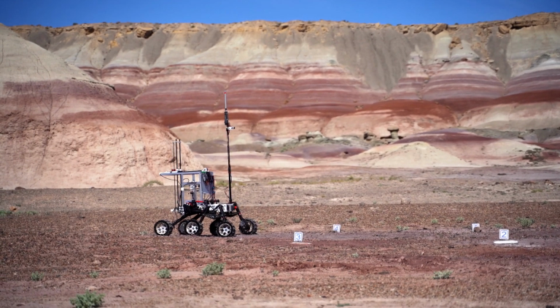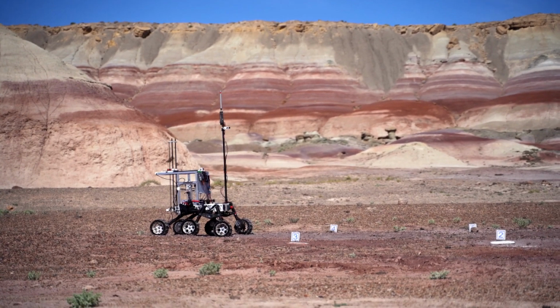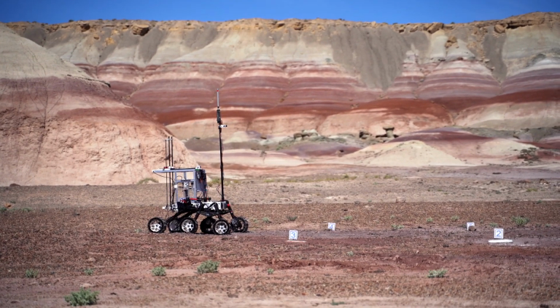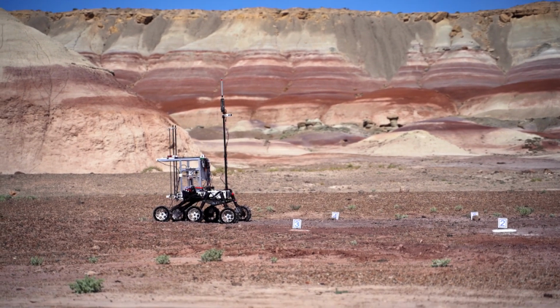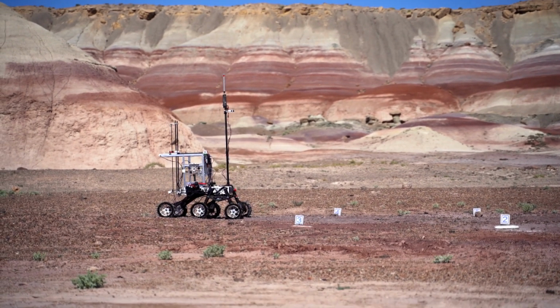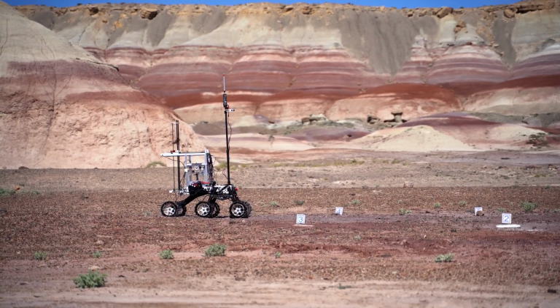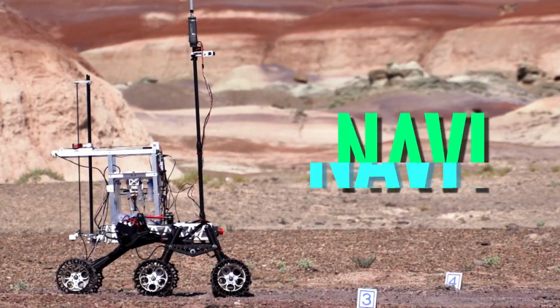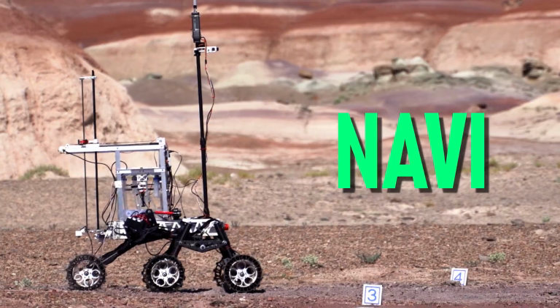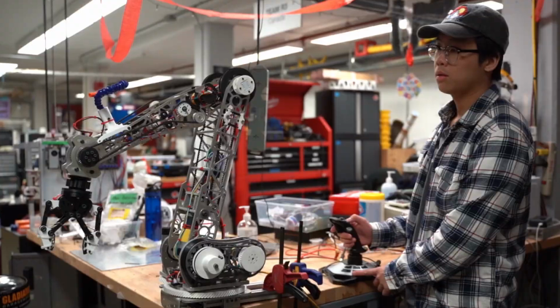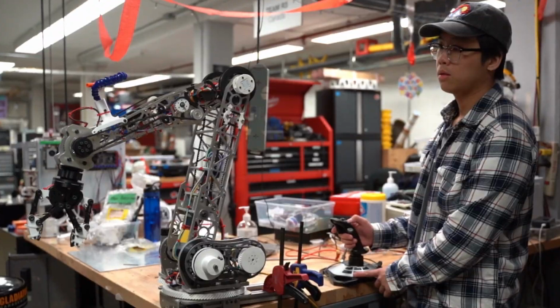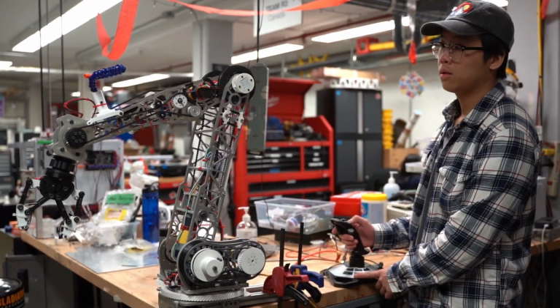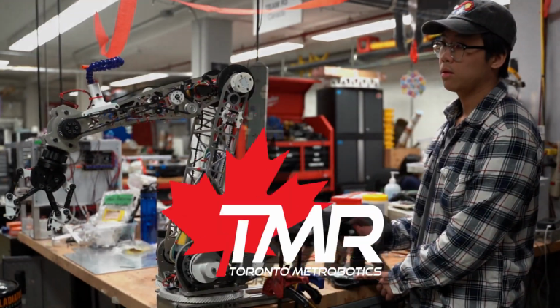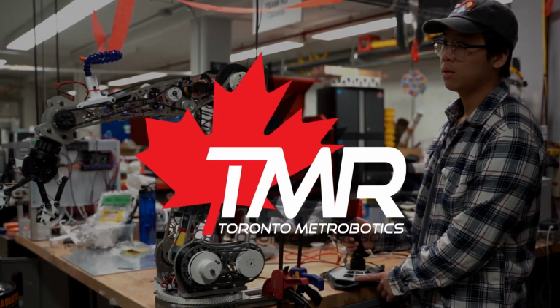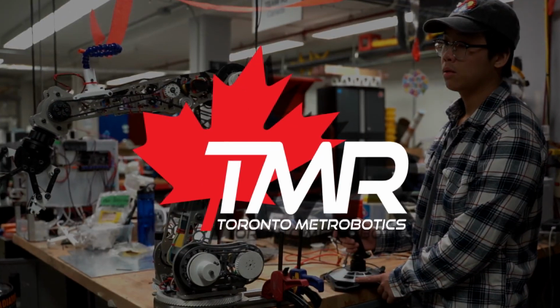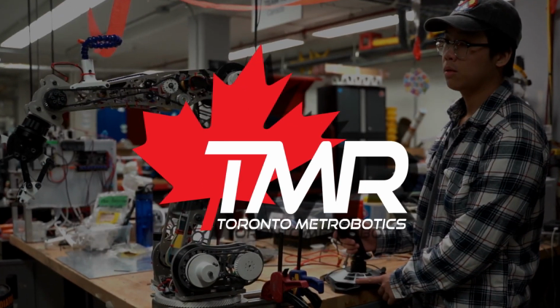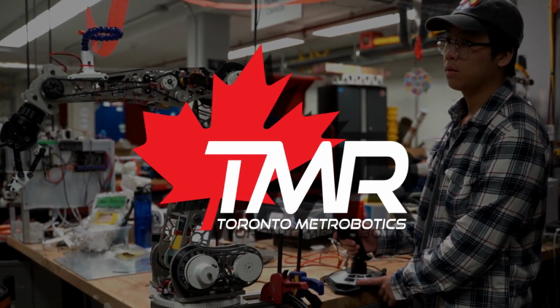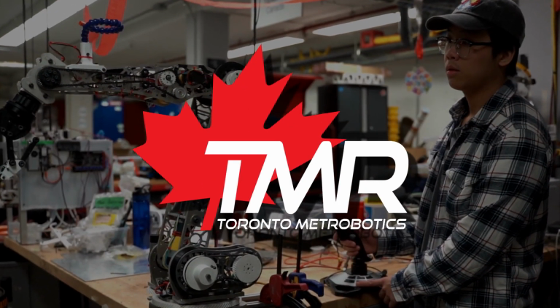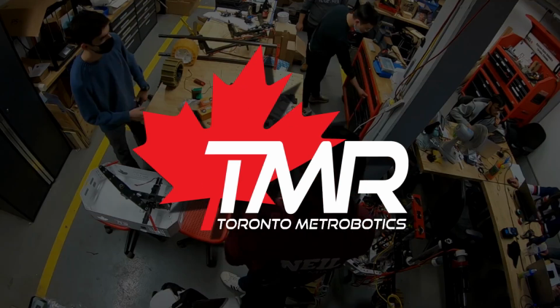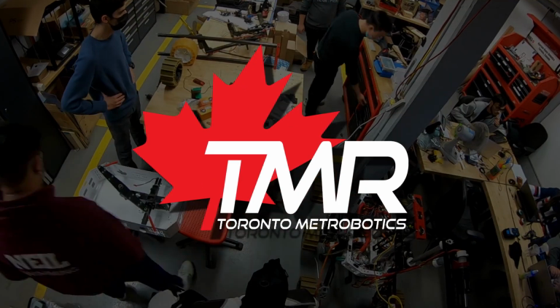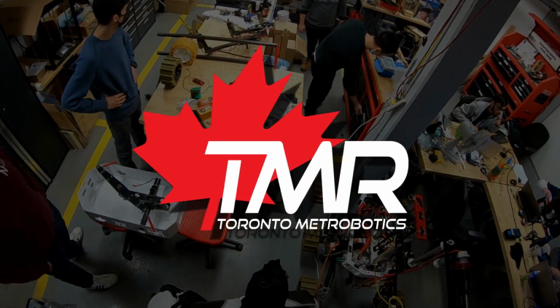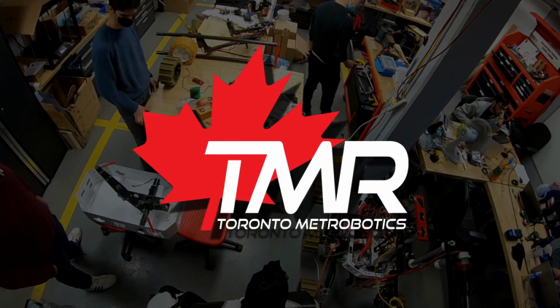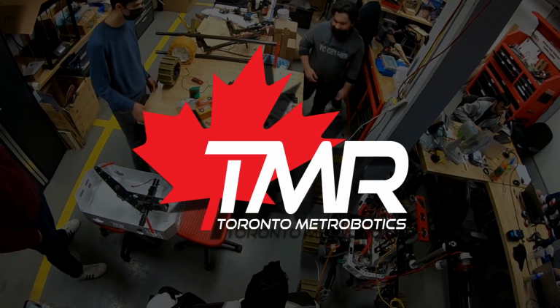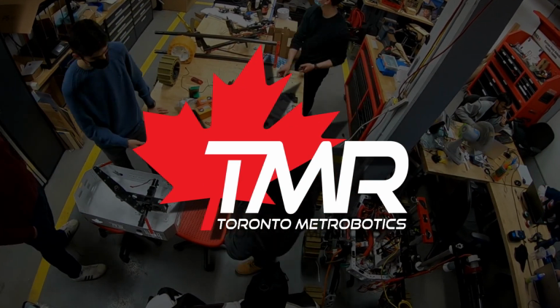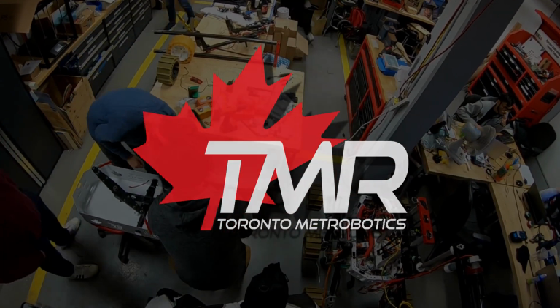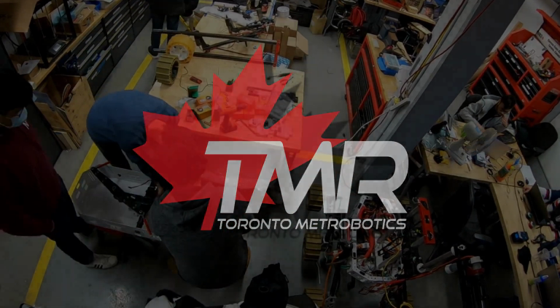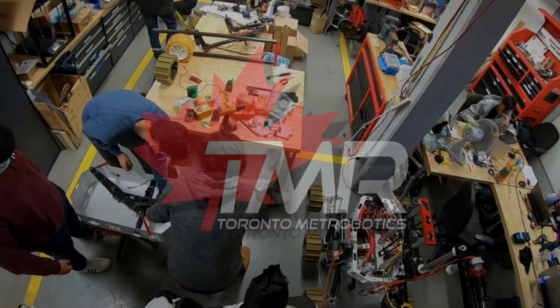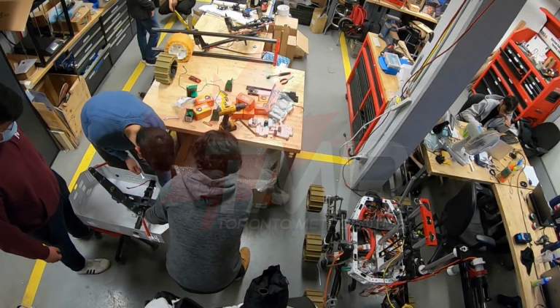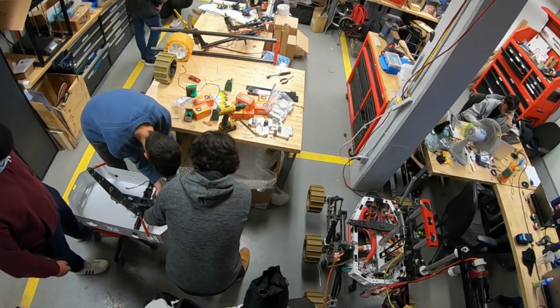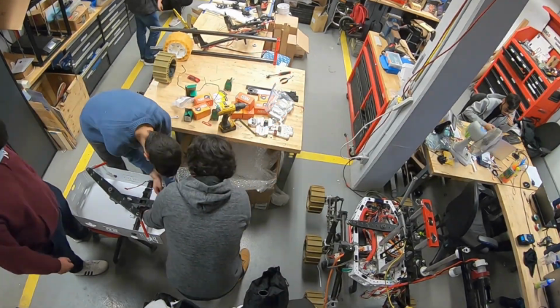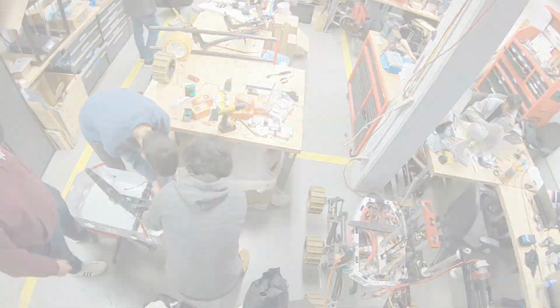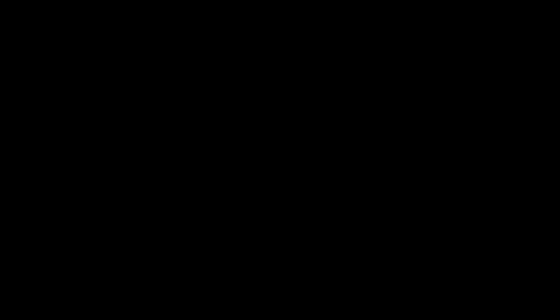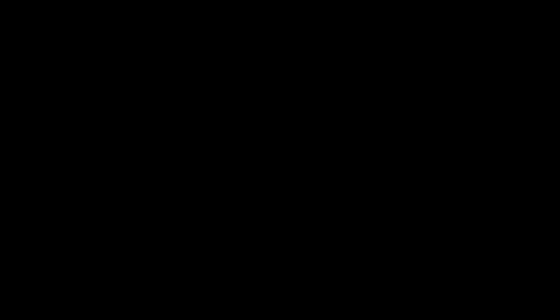This is our rover, NAVI, and every year the Toronto Met Robotics team is busy making NAVI as adaptable to all of these tasks as possible.